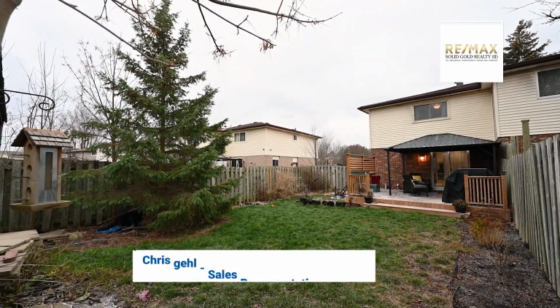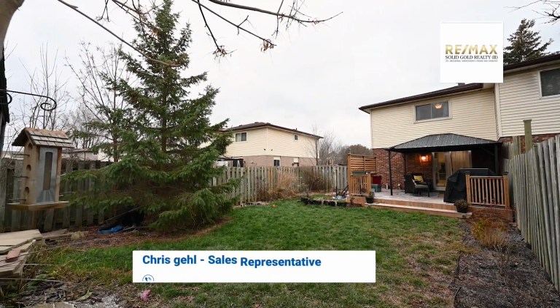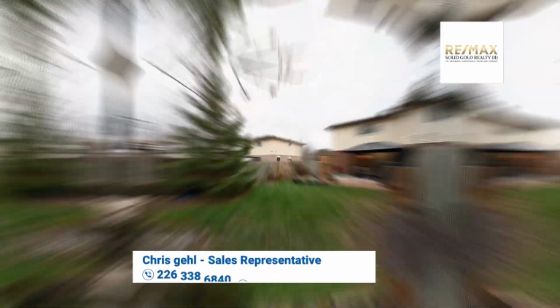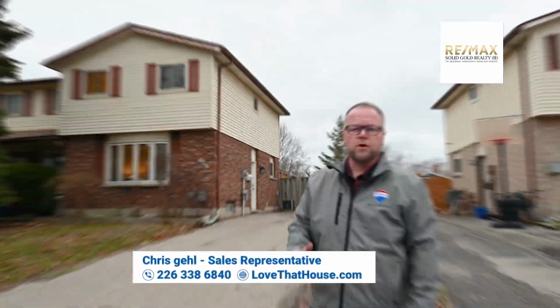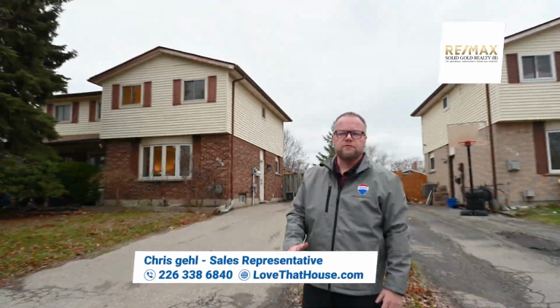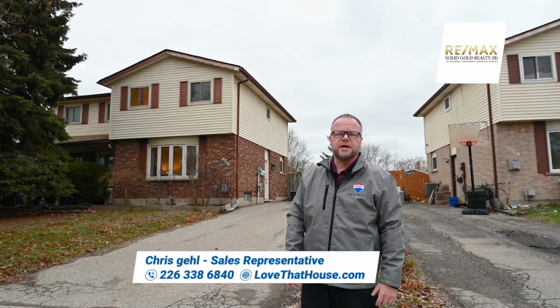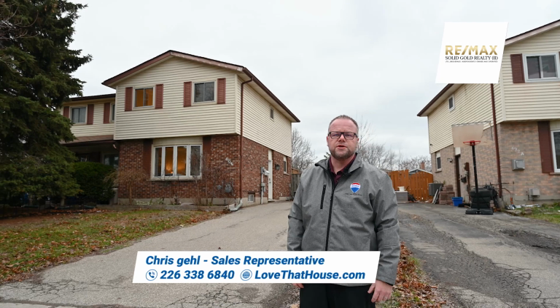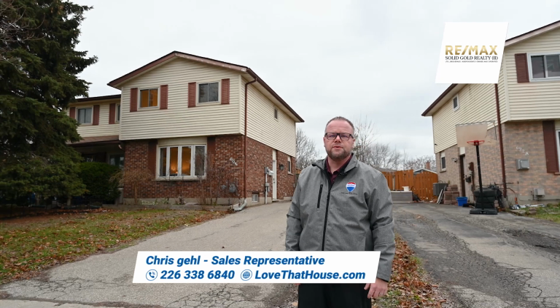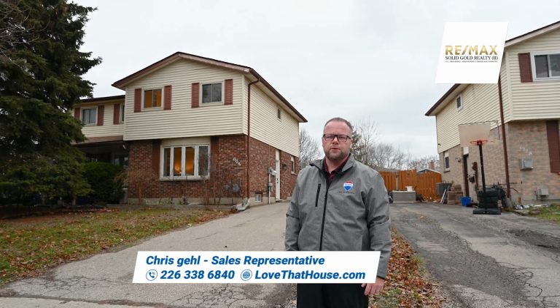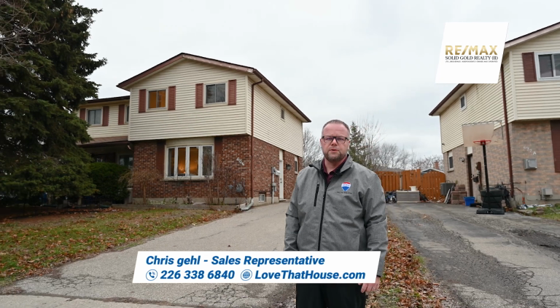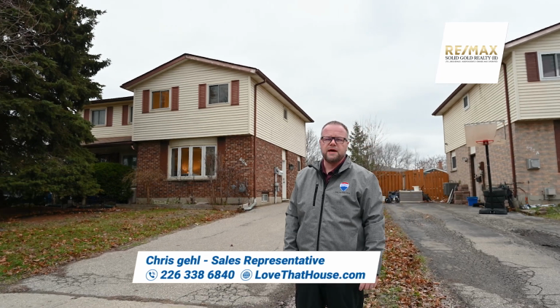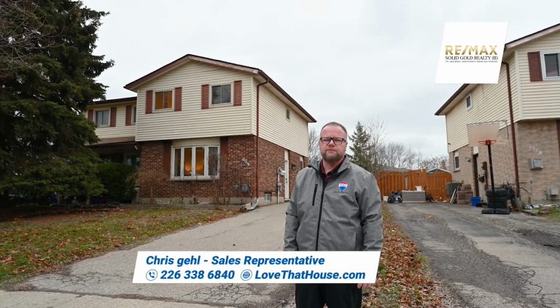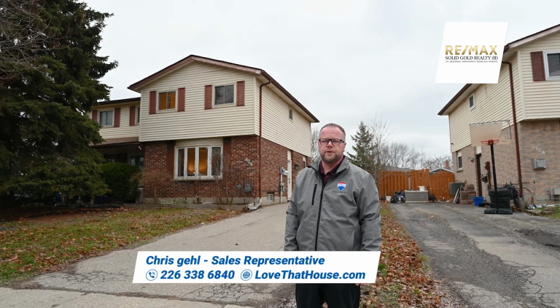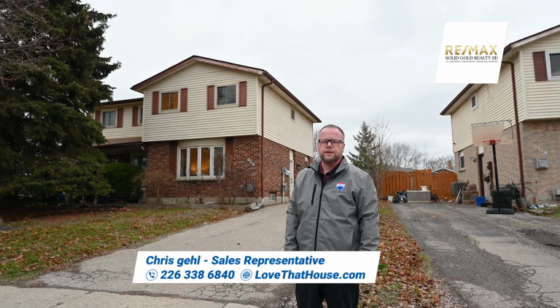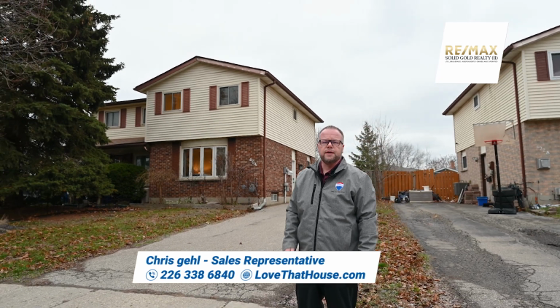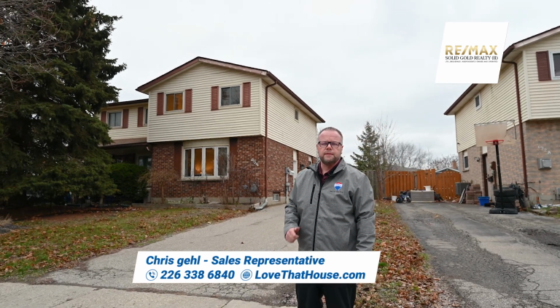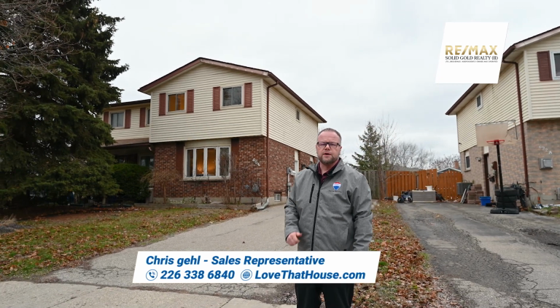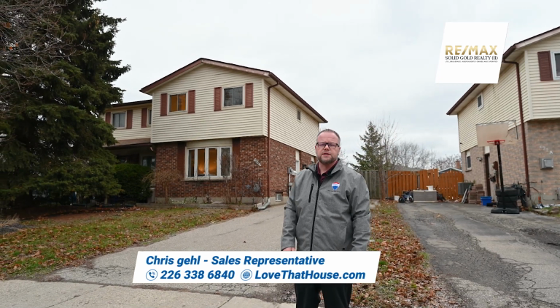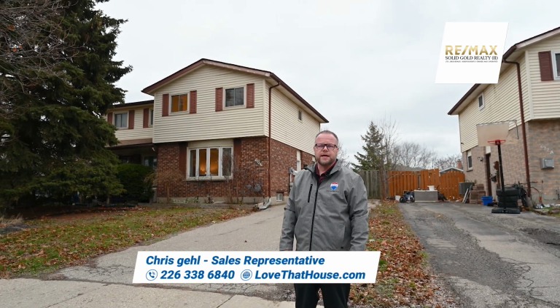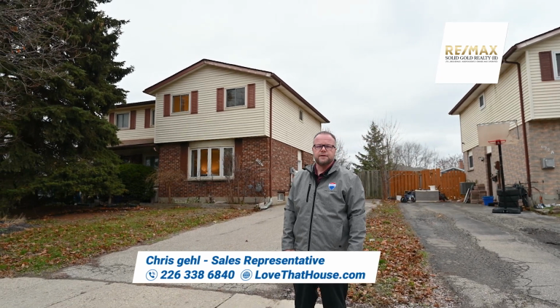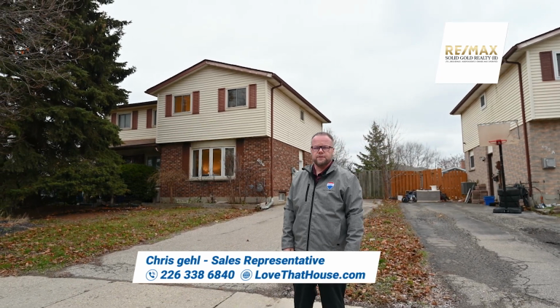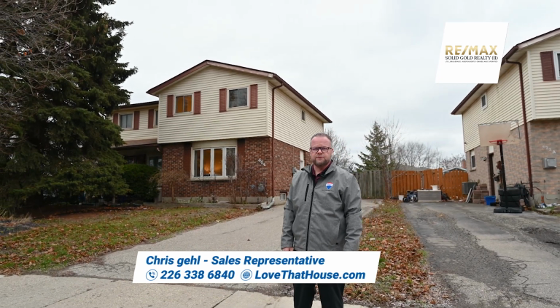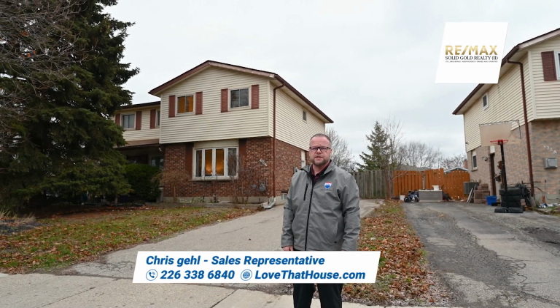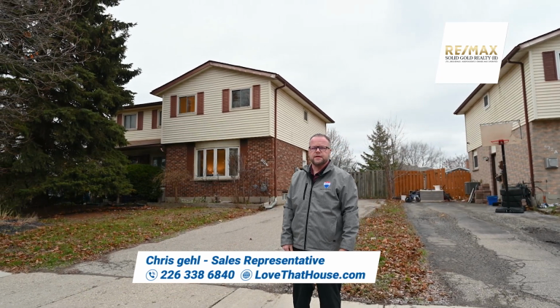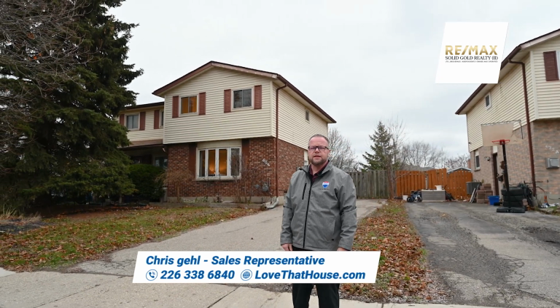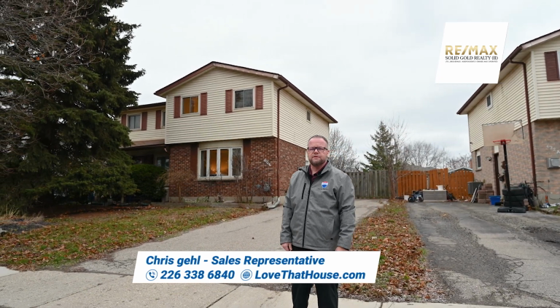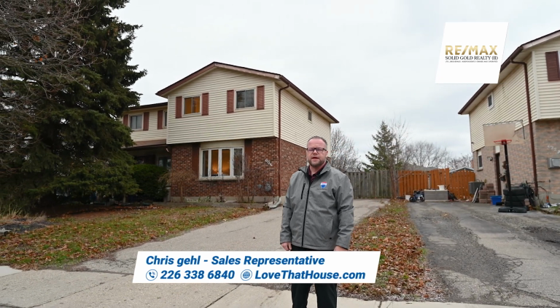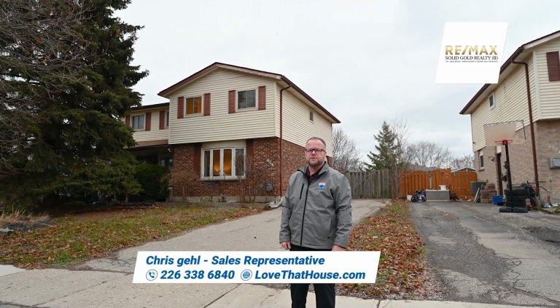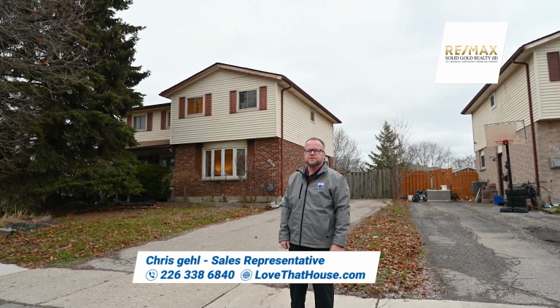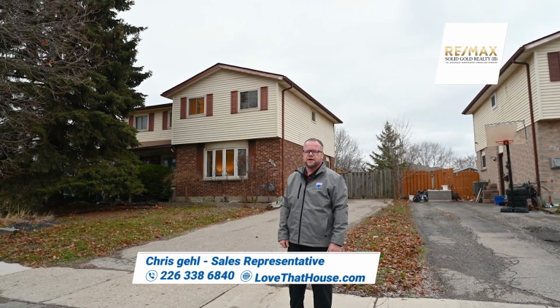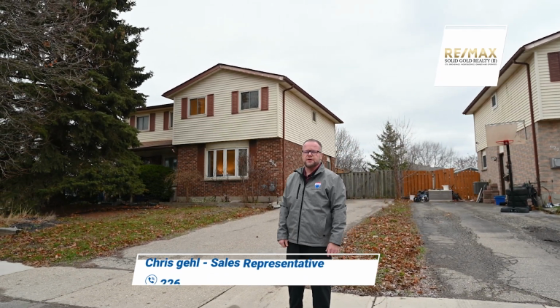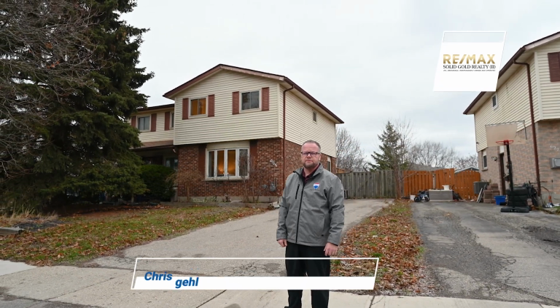For more information or your private viewing, give me a call today or visit LoveThatHouse.com.